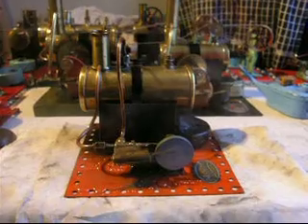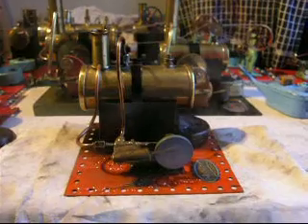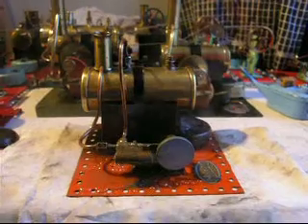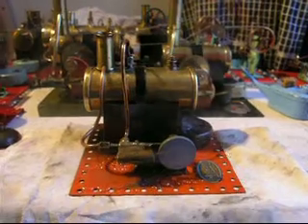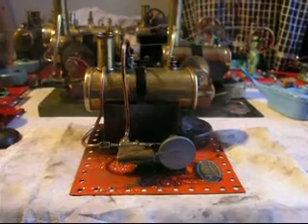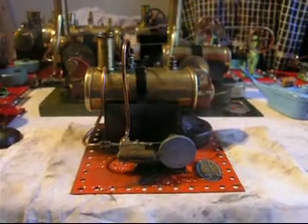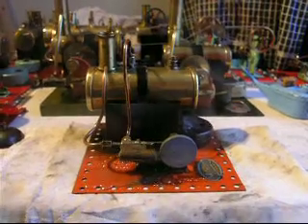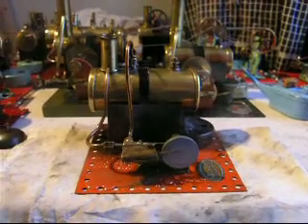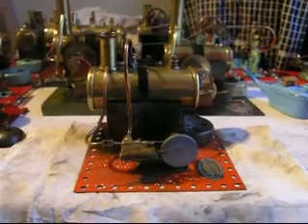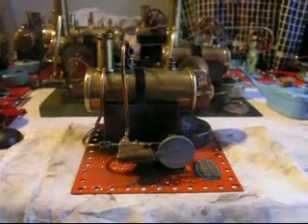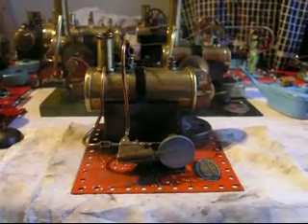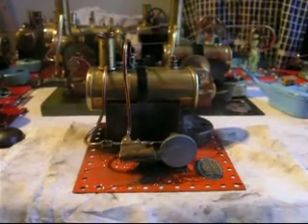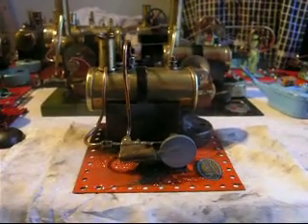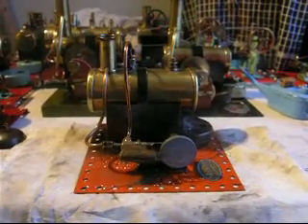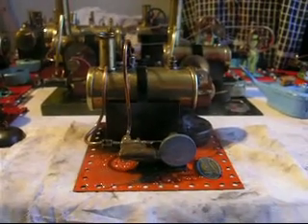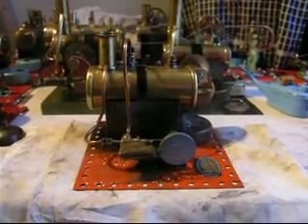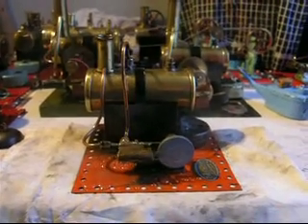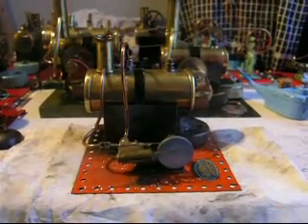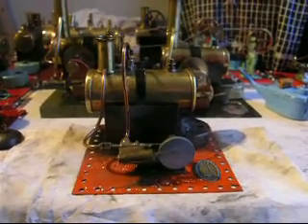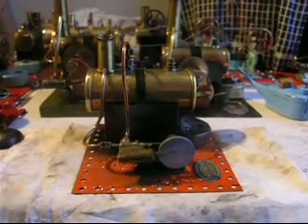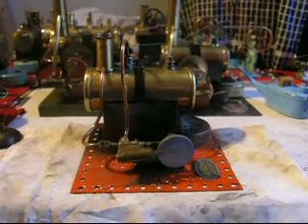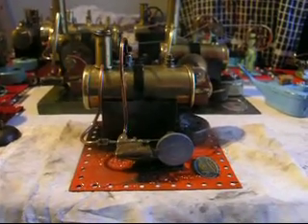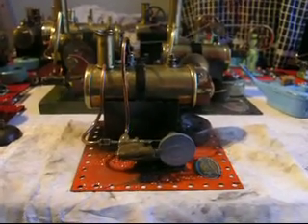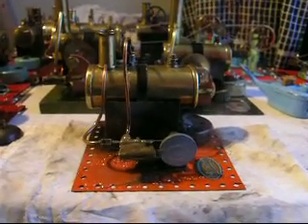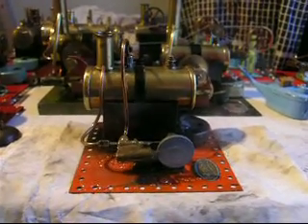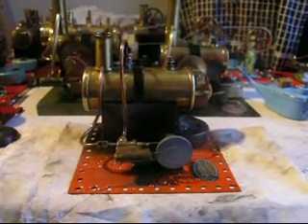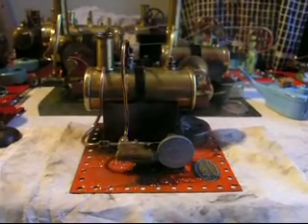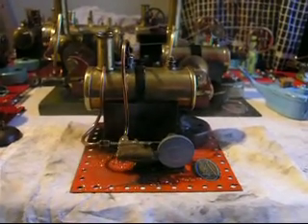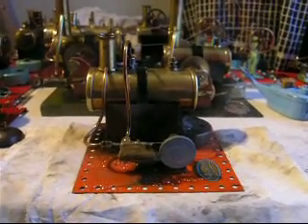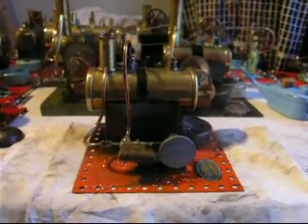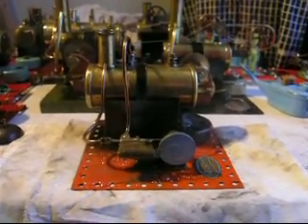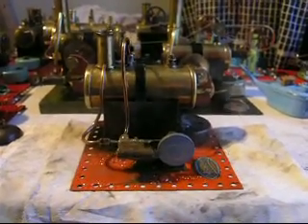There you have it — a Mamod SC2, 1939, possibly 1946. An engine I probably won't steam again for some time.